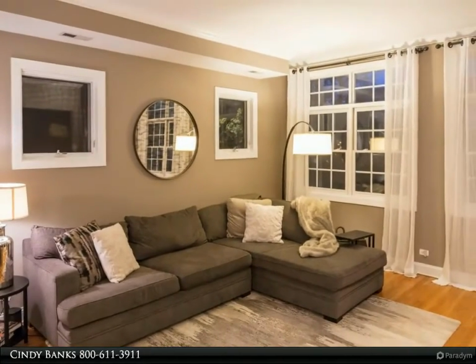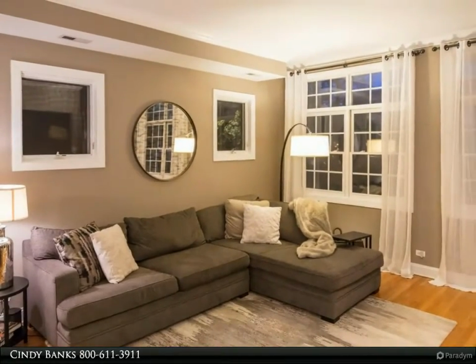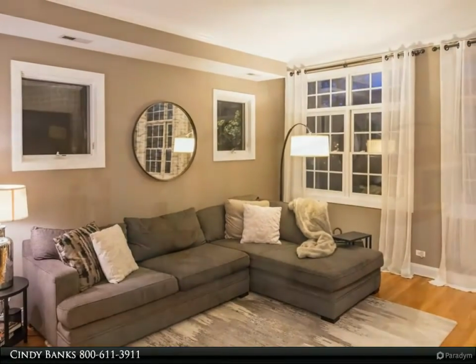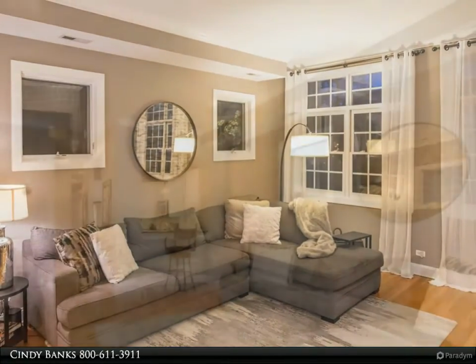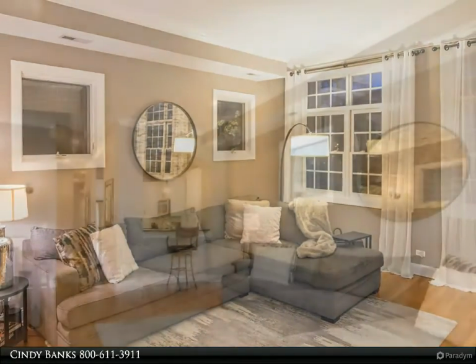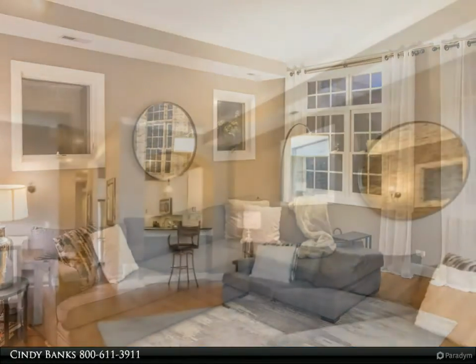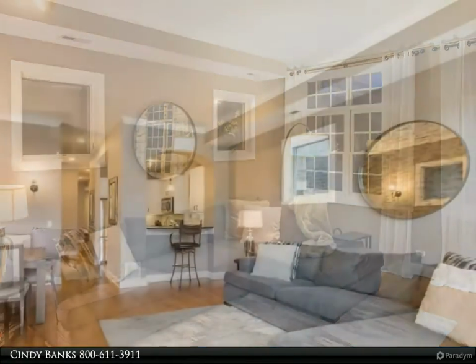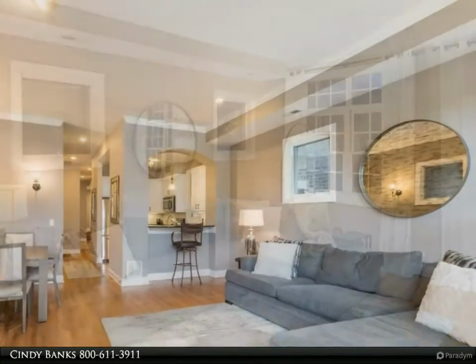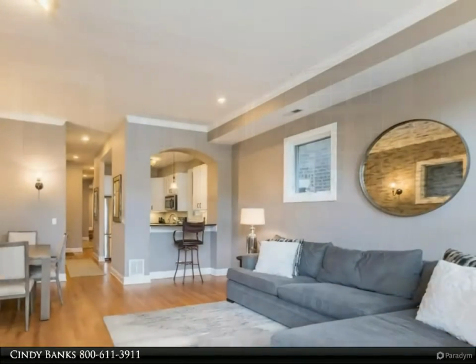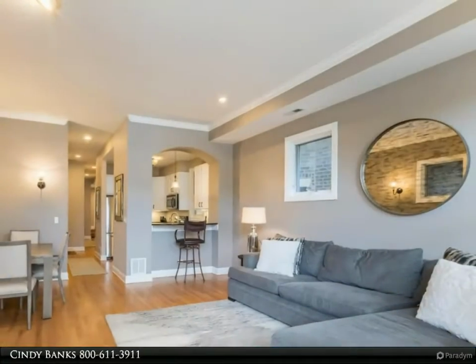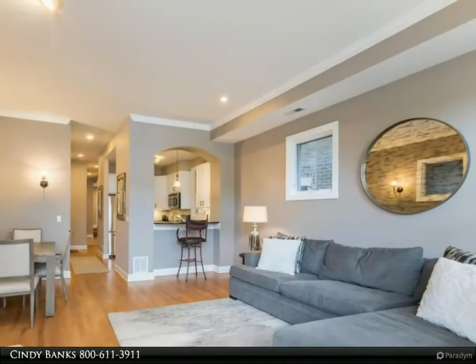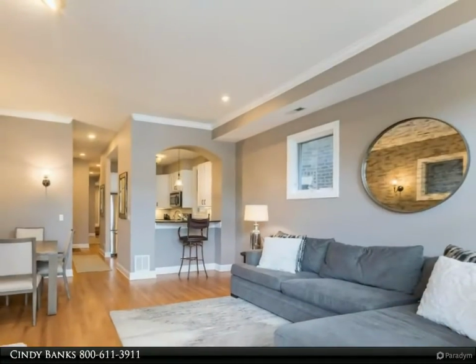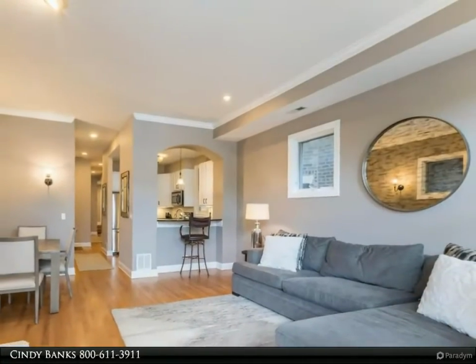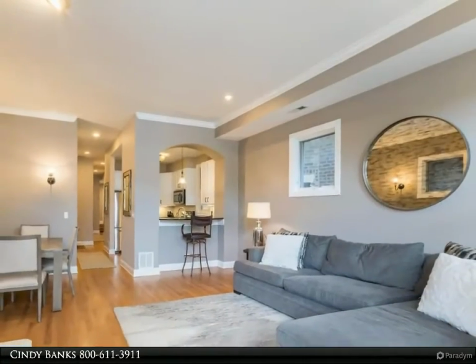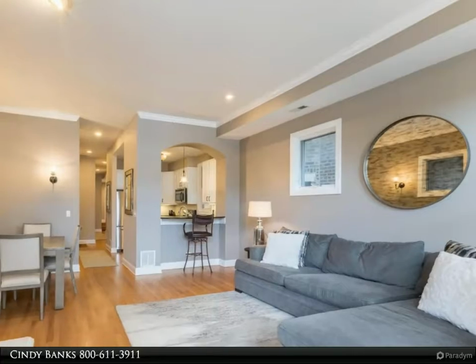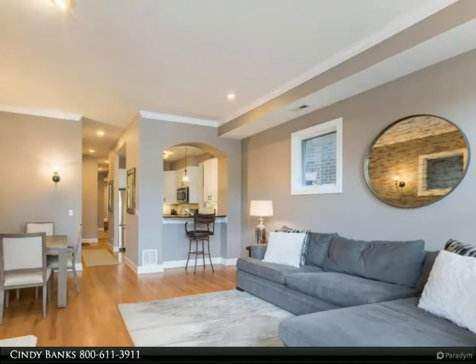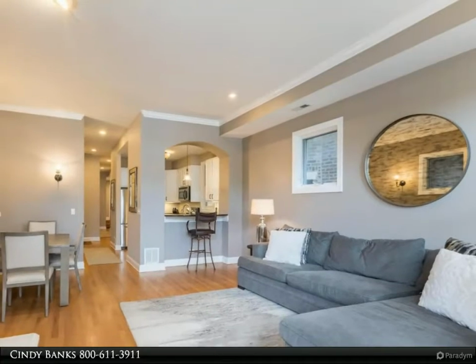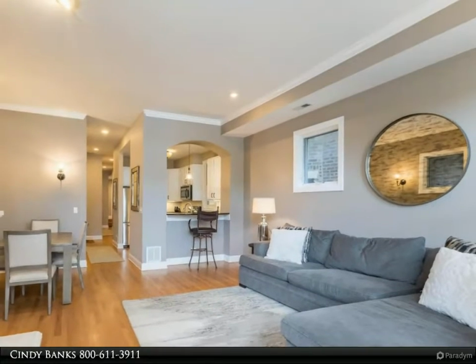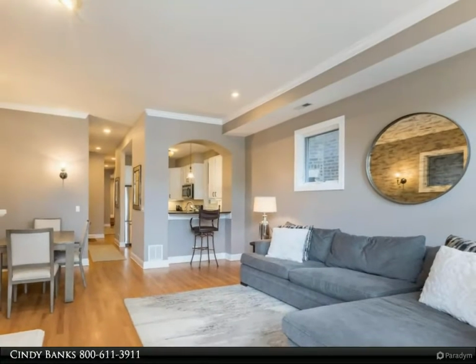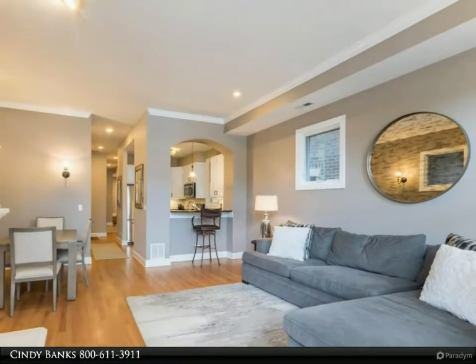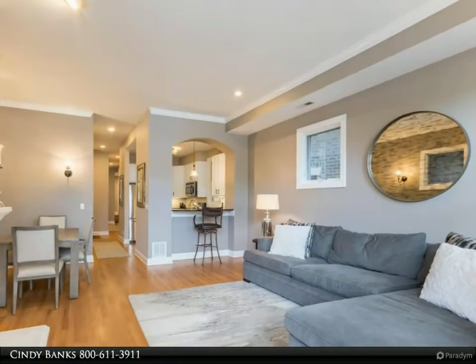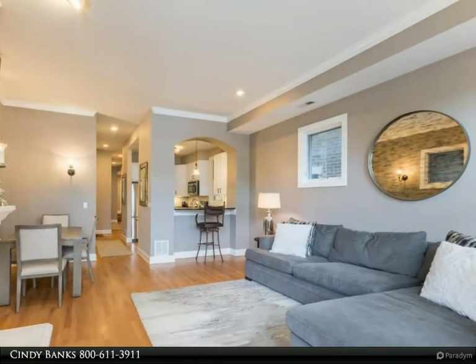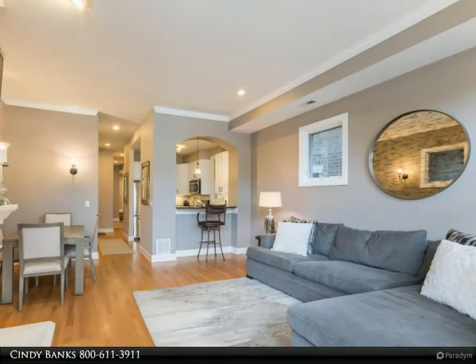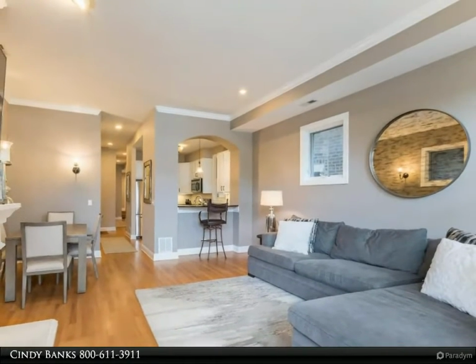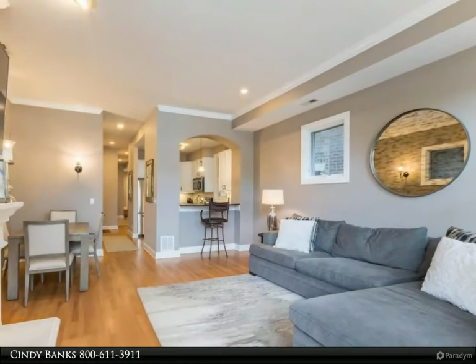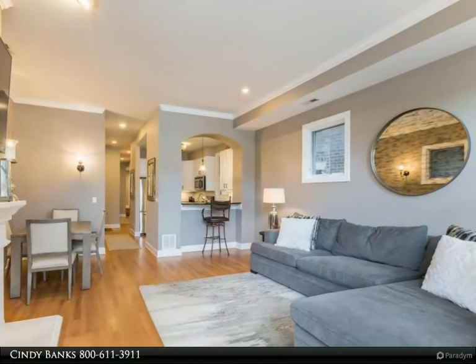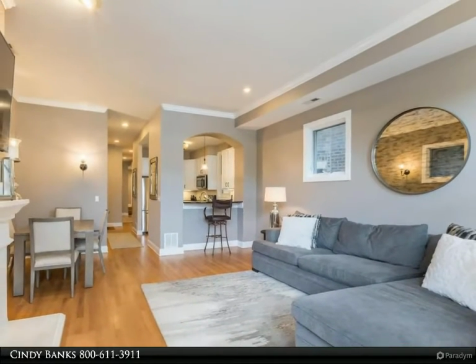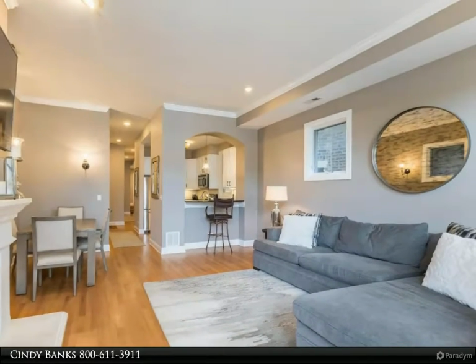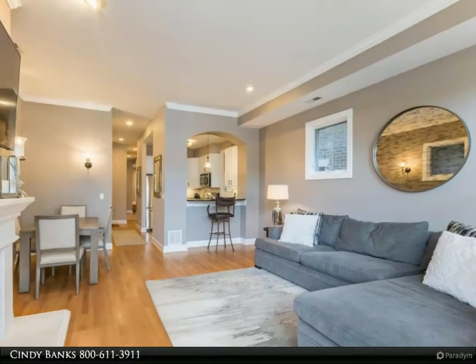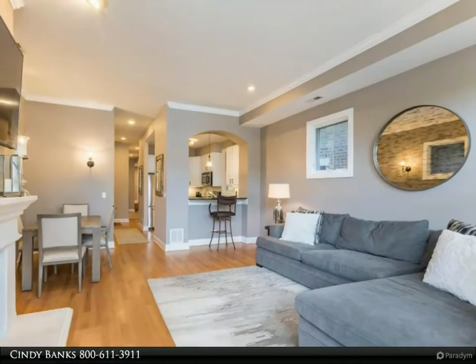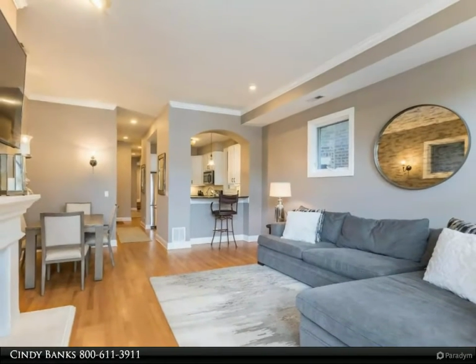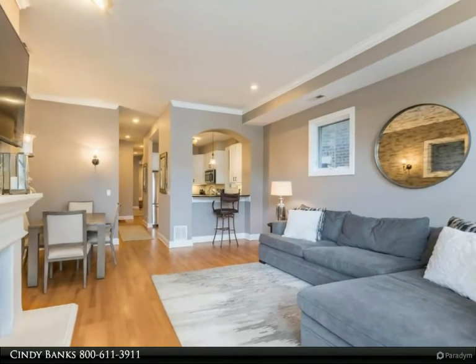The large master suite offers natural light, his and her closets plus a private bath with double sinks, a tub and a separate shower.